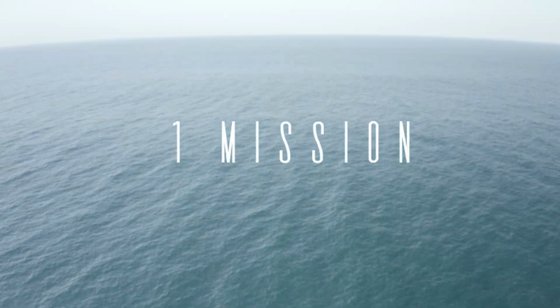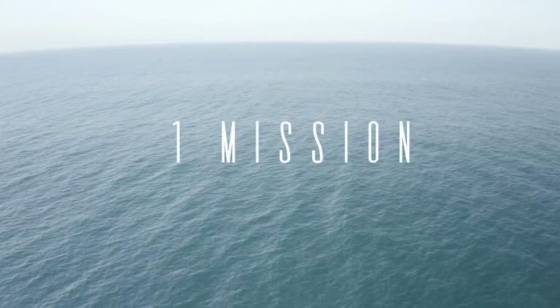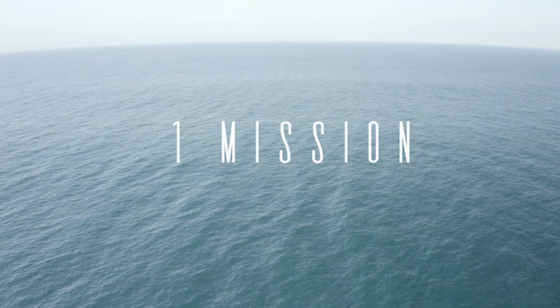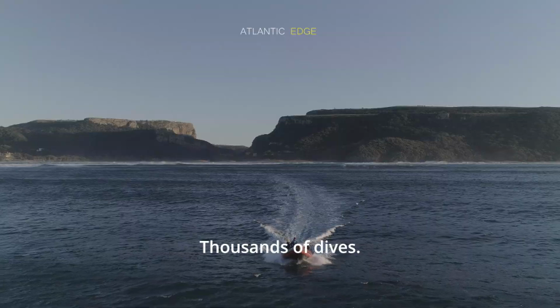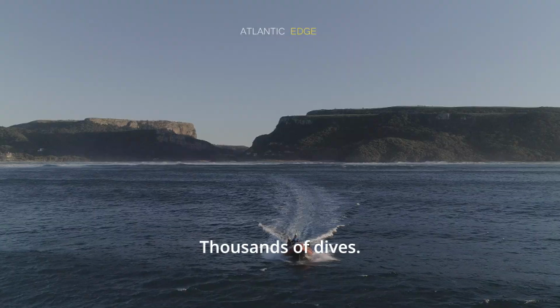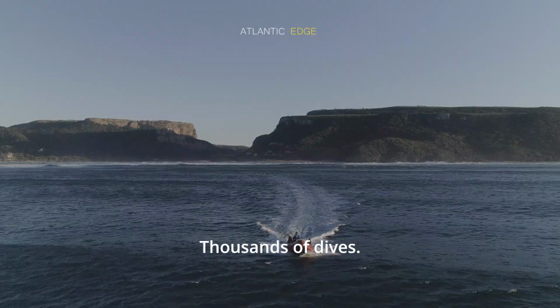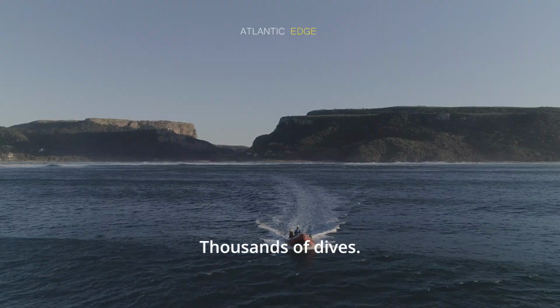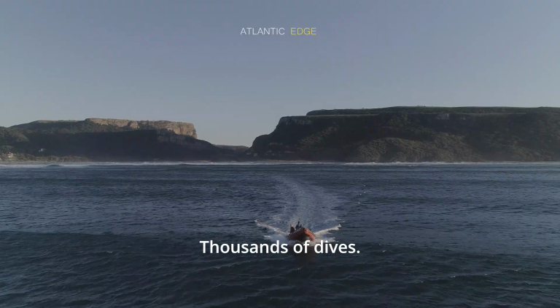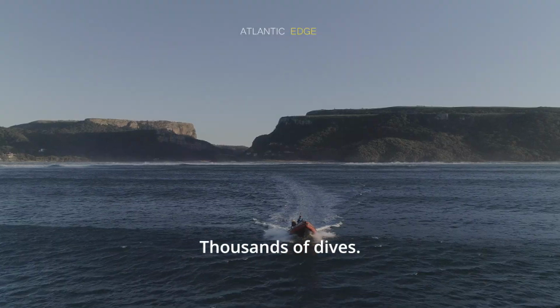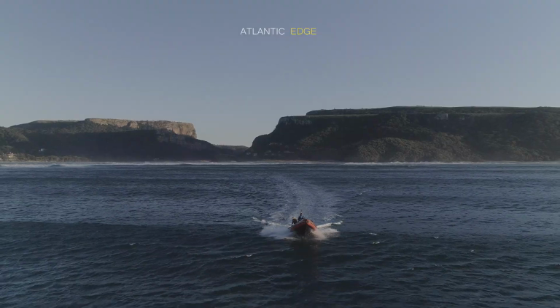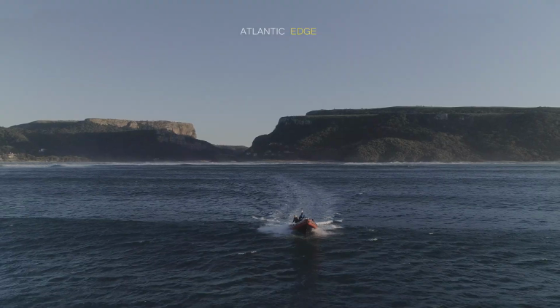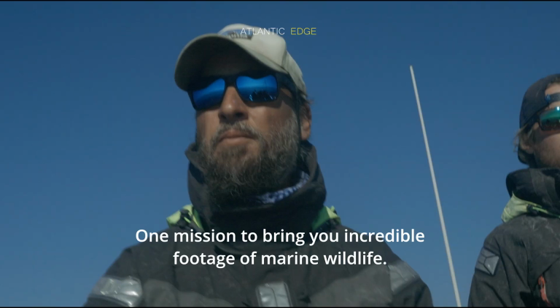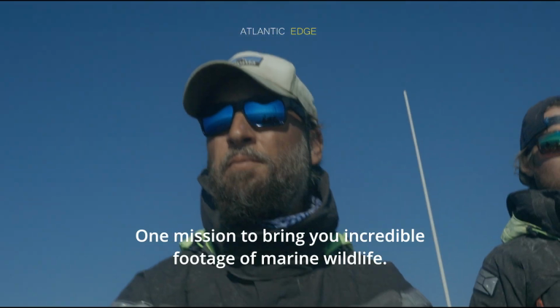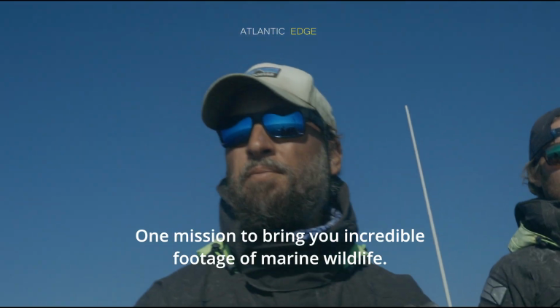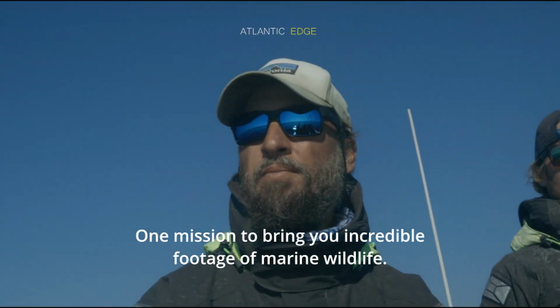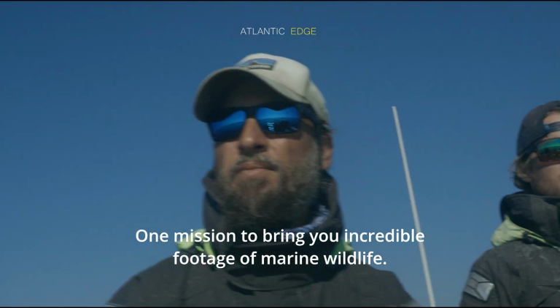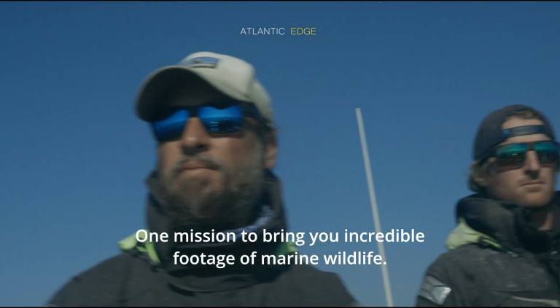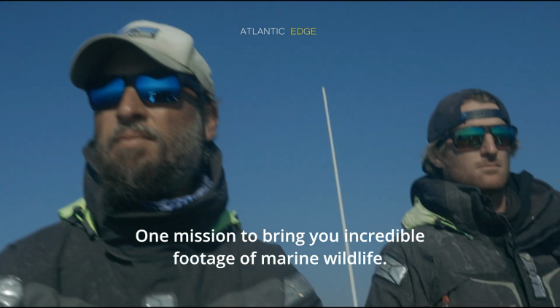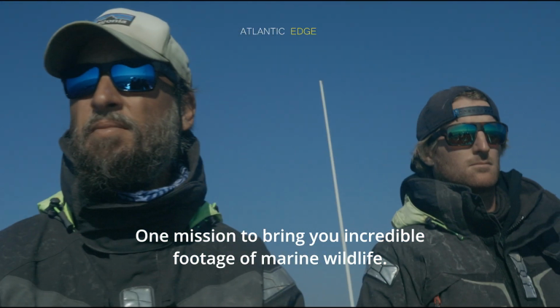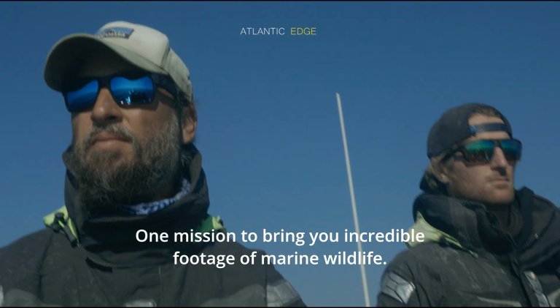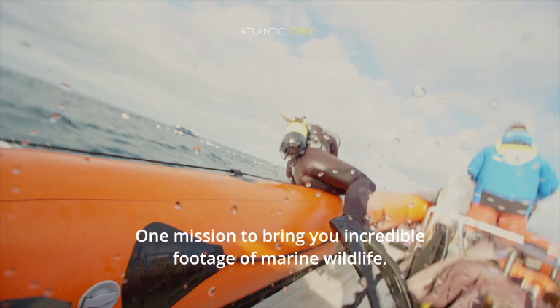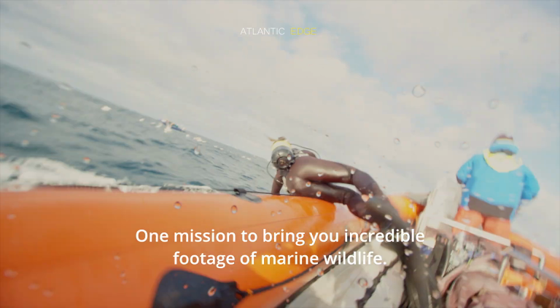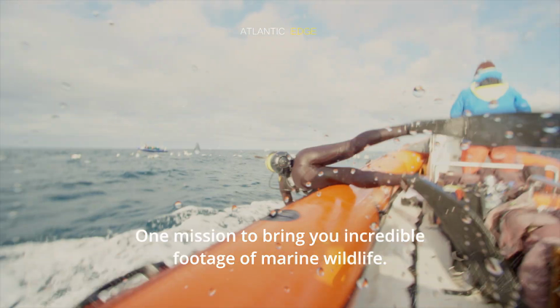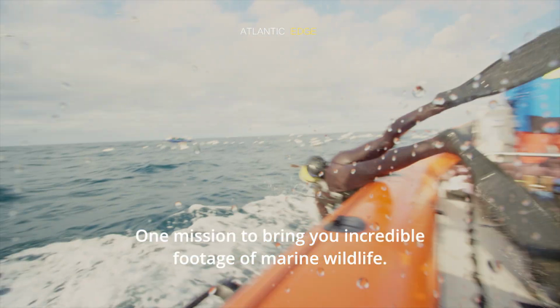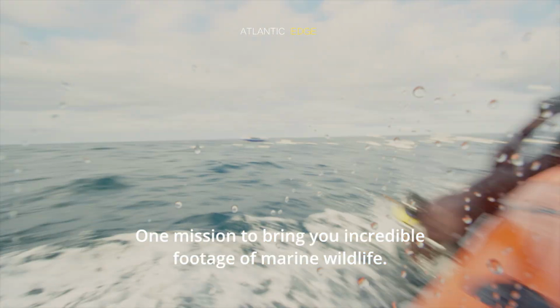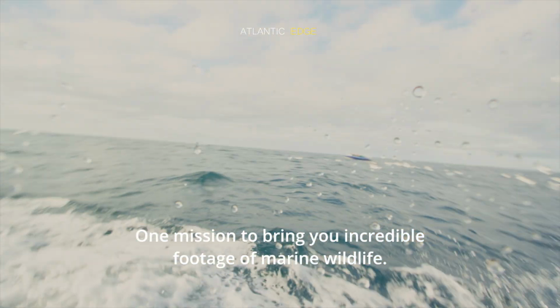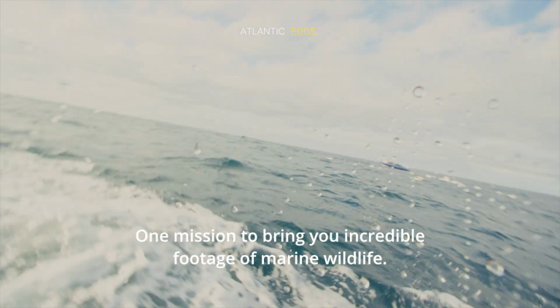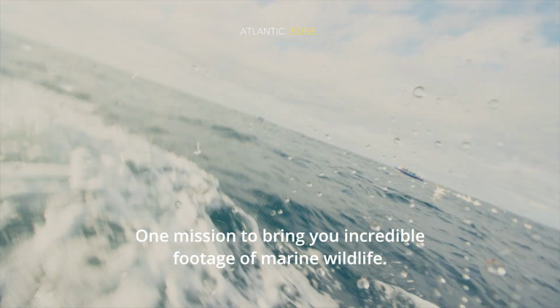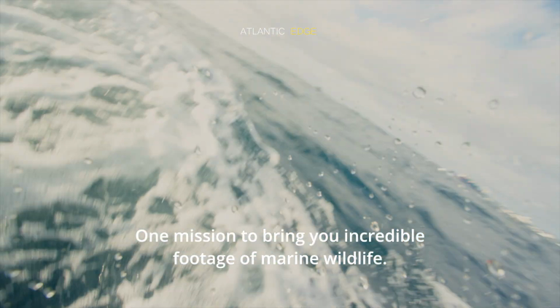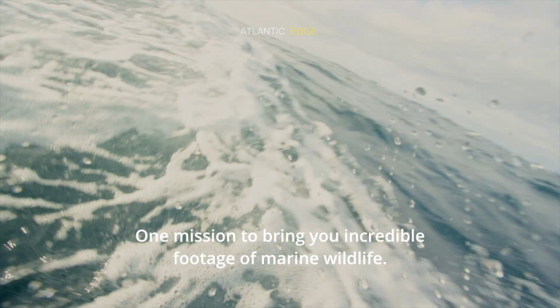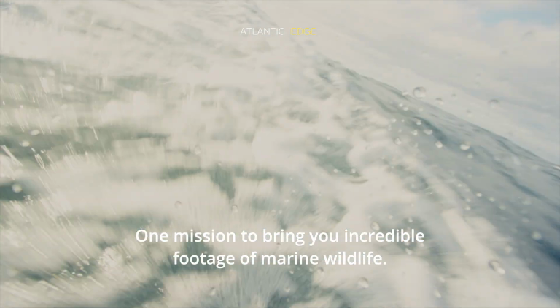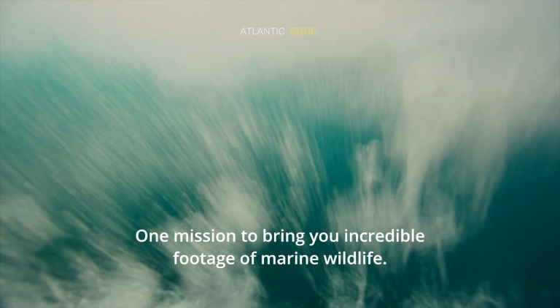Thousands of dives, one mission: to bring you incredible footage of marine wildlife.